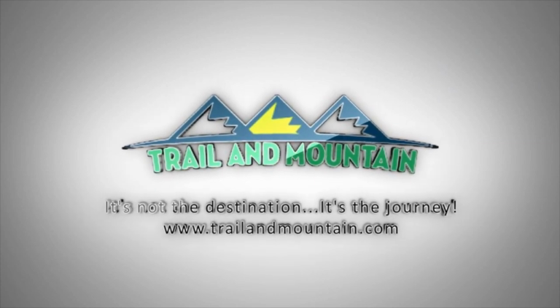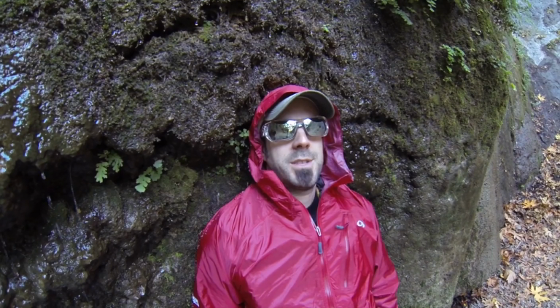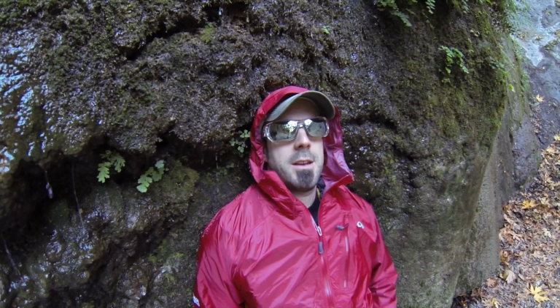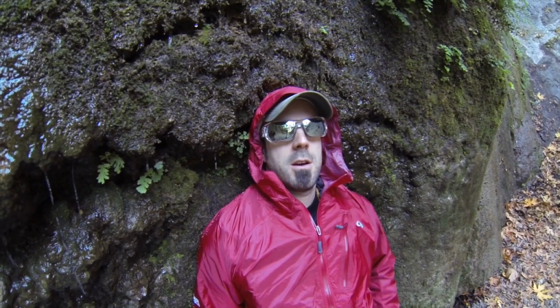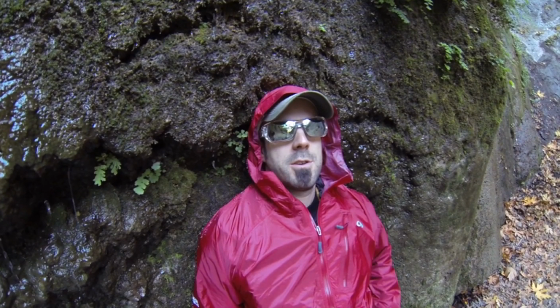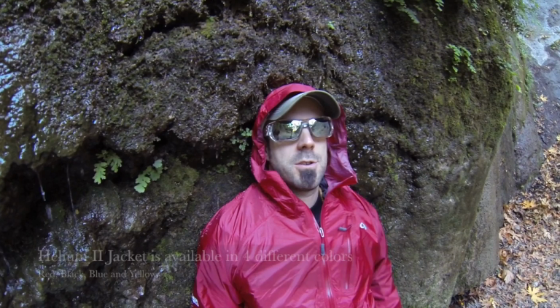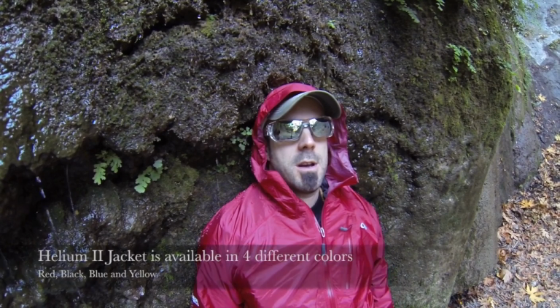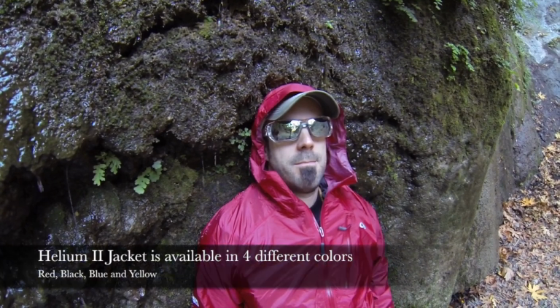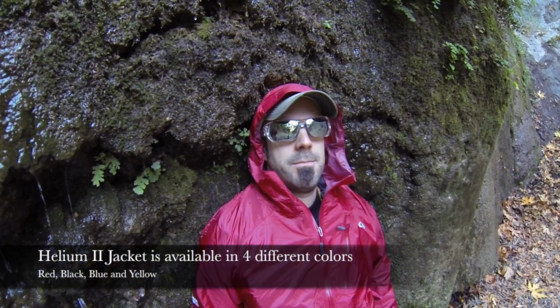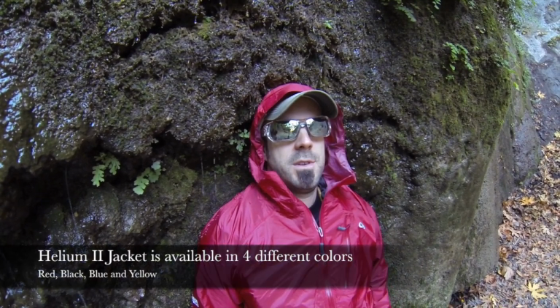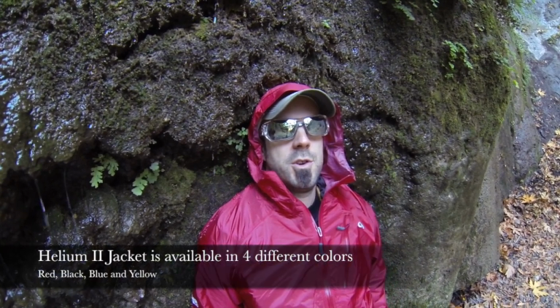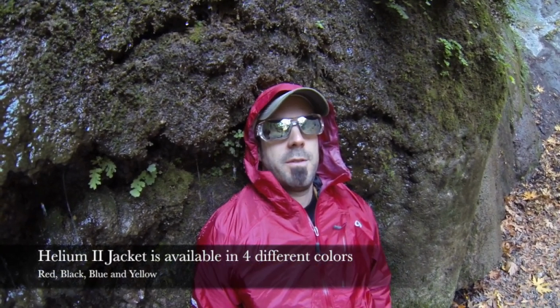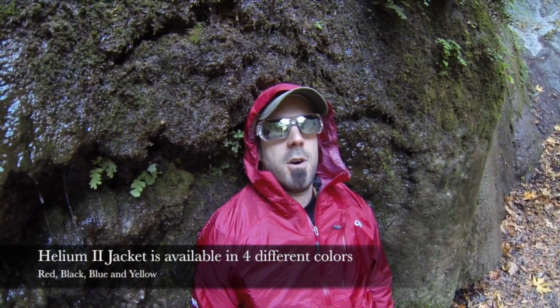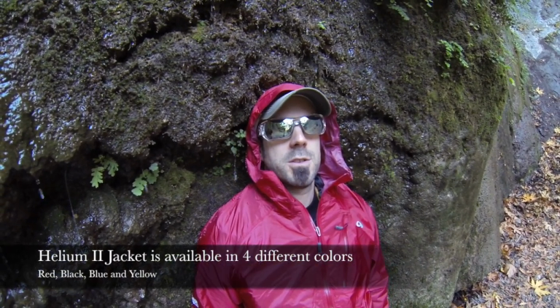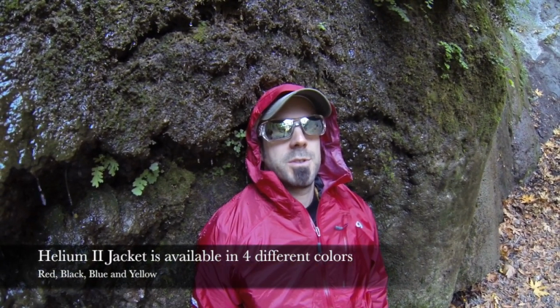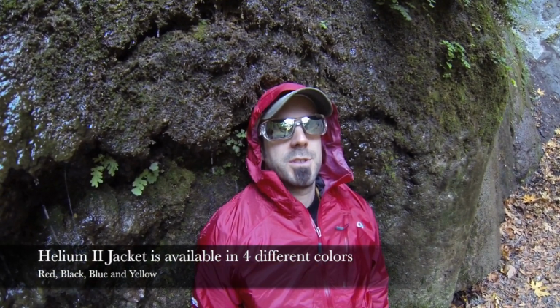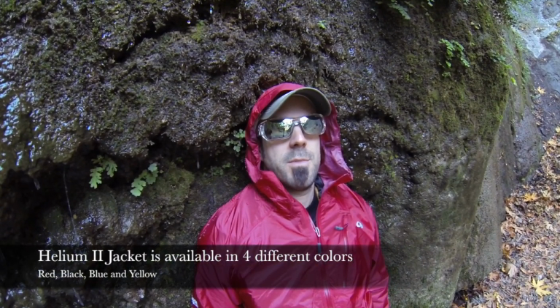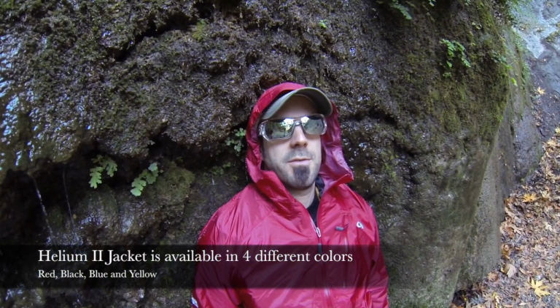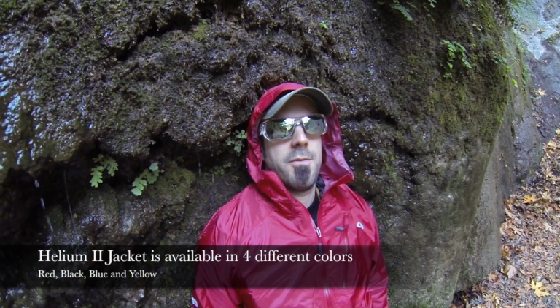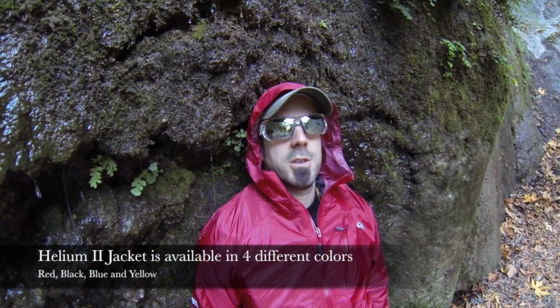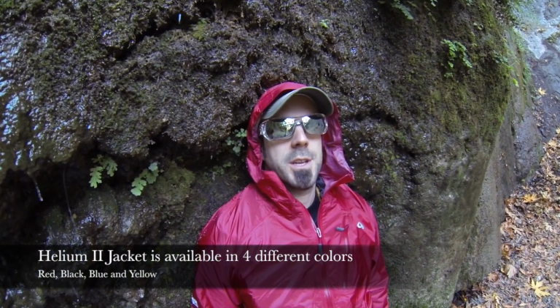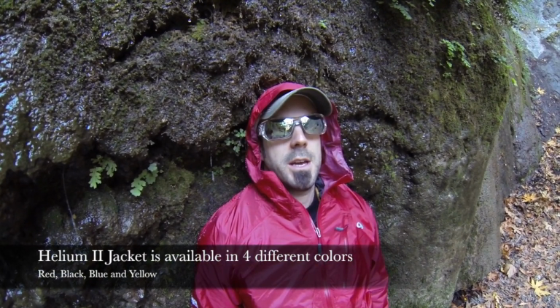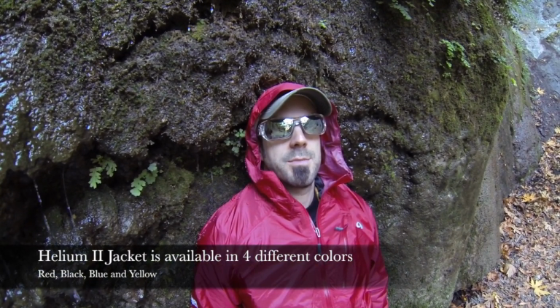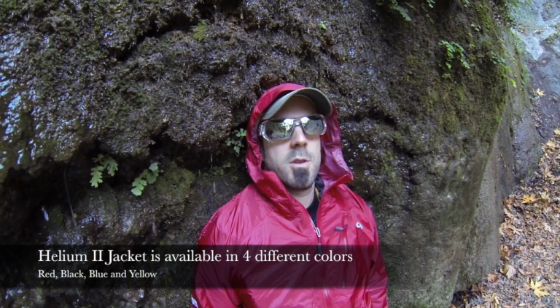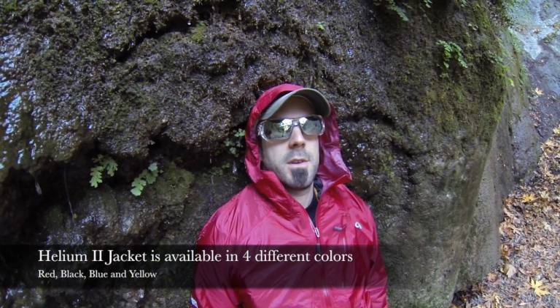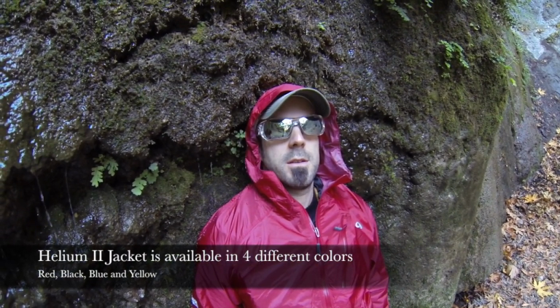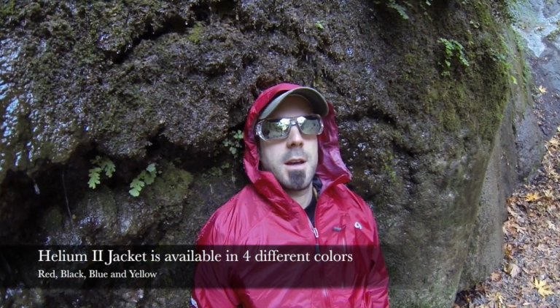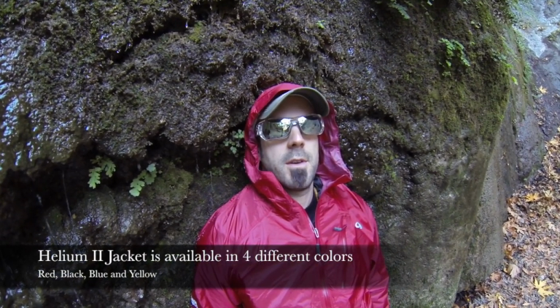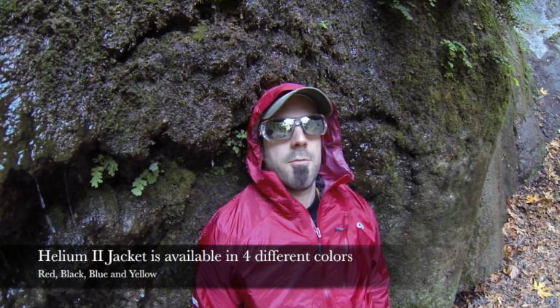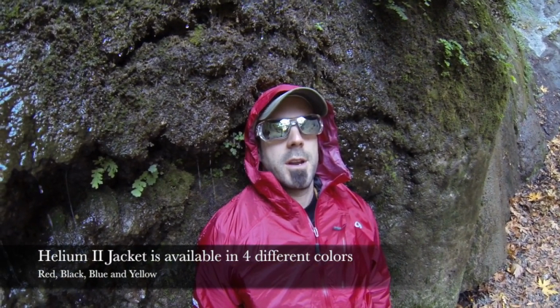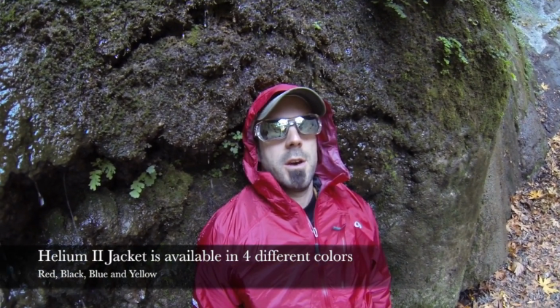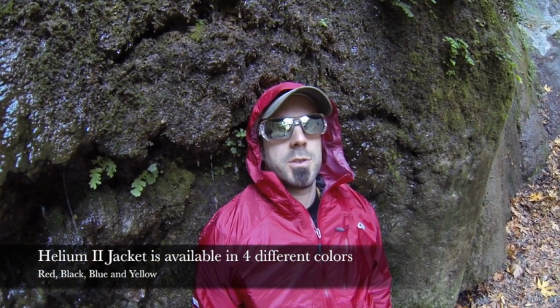I'm standing under Nahui Falls, which isn't much of a falls today — it's more of a kind of like a runny nose, but I'll take what I get.